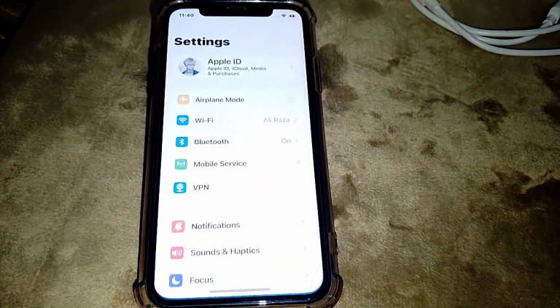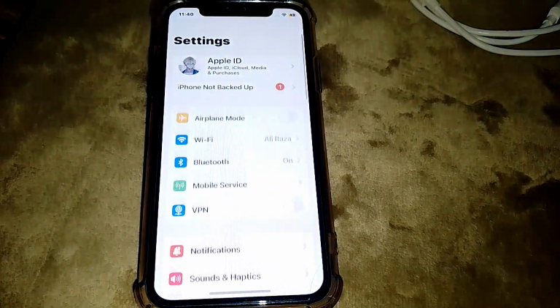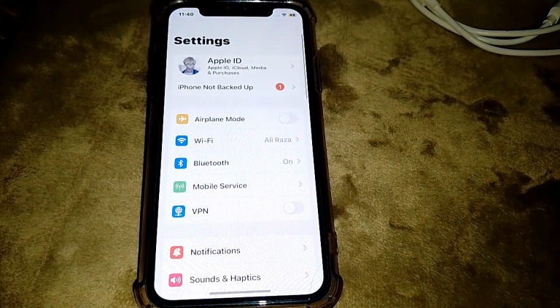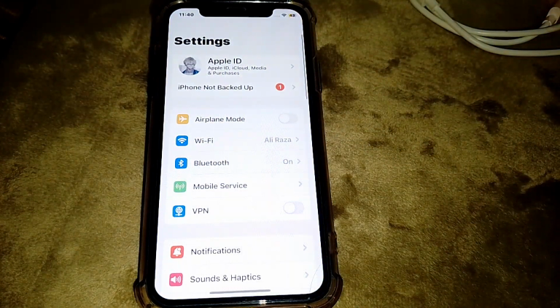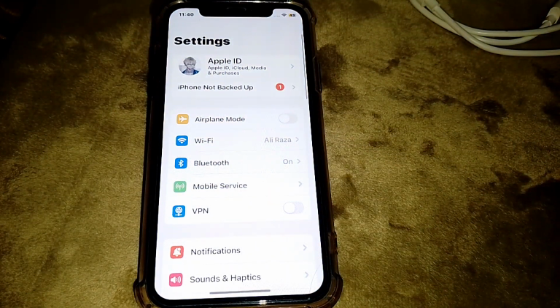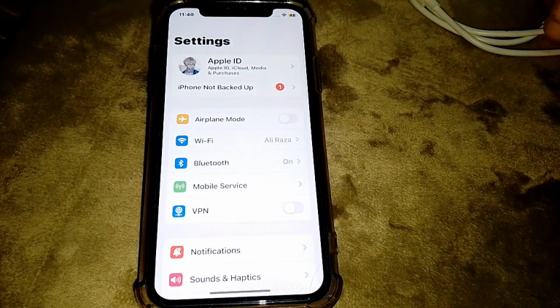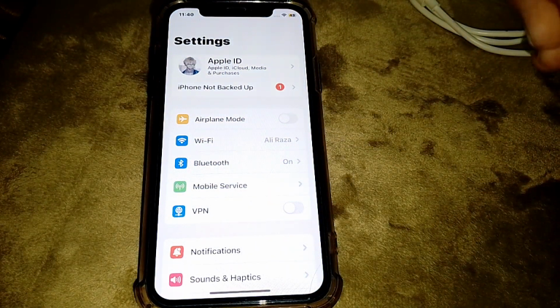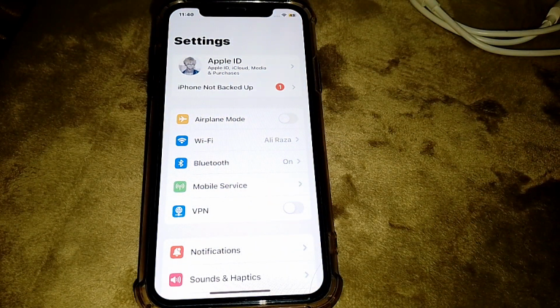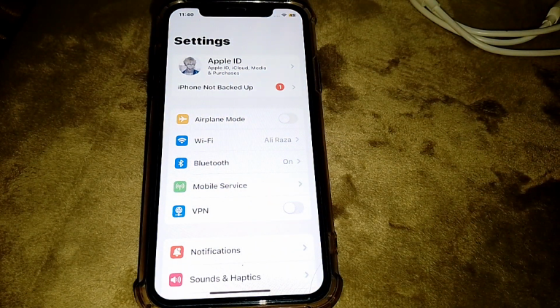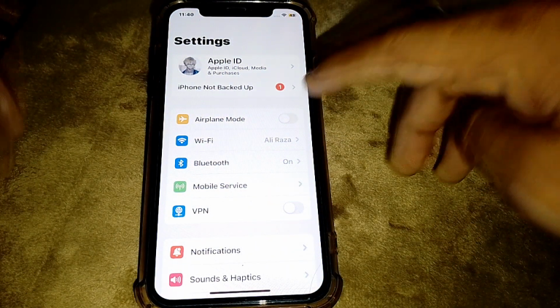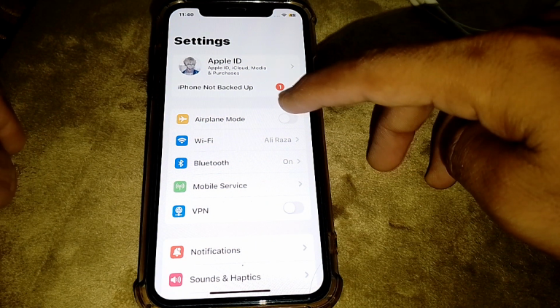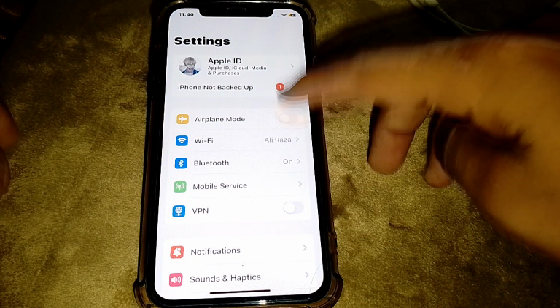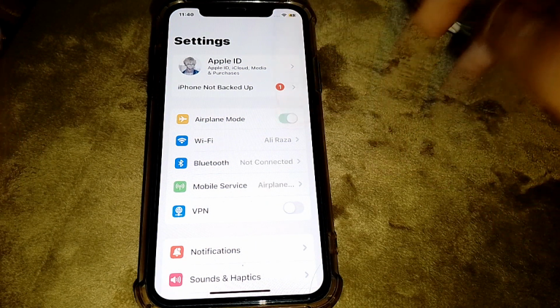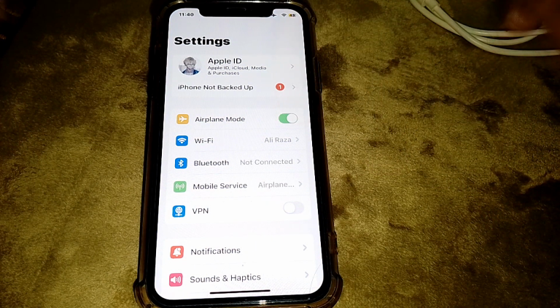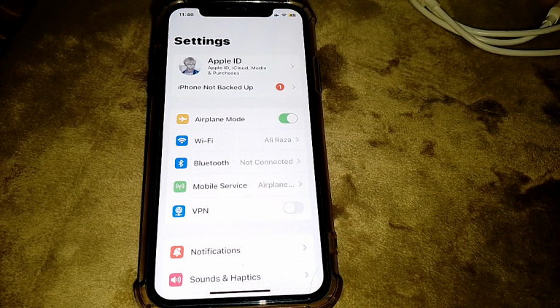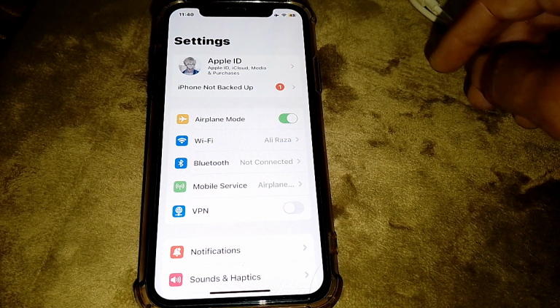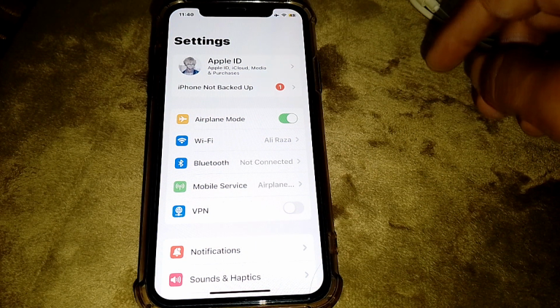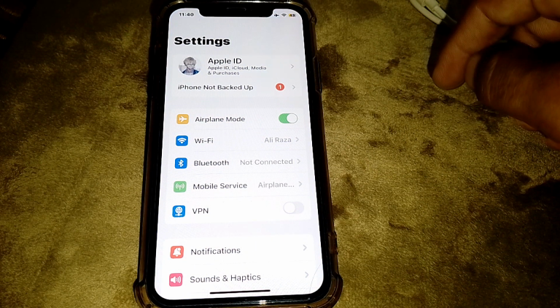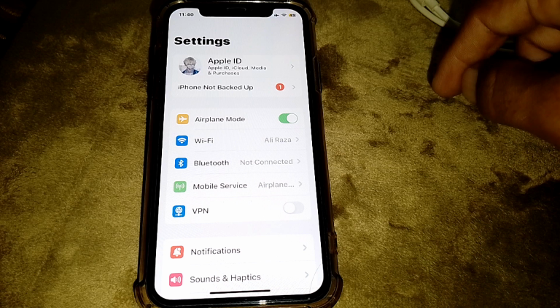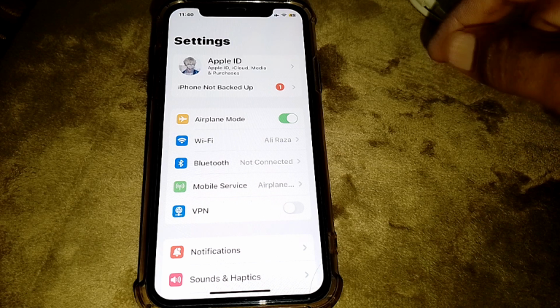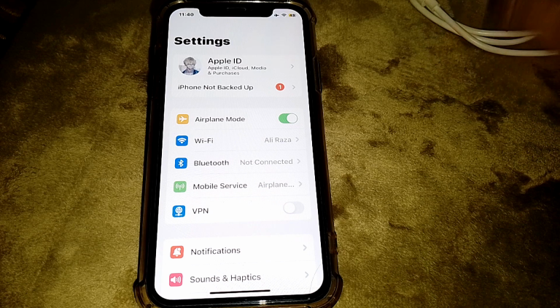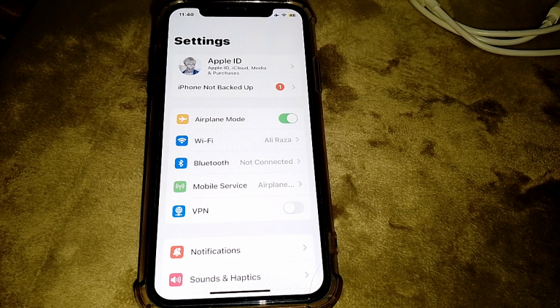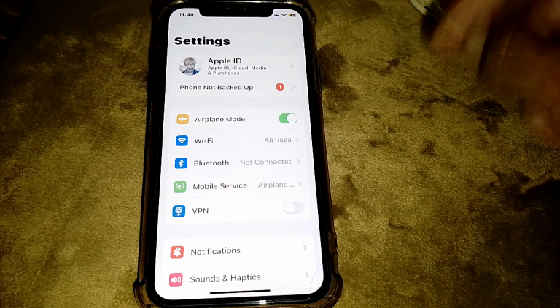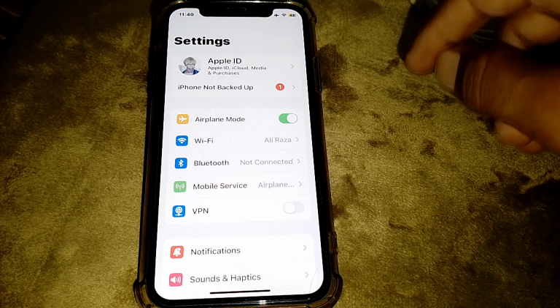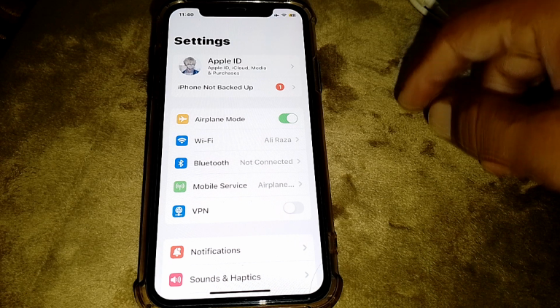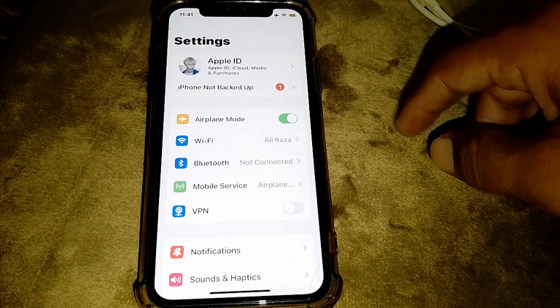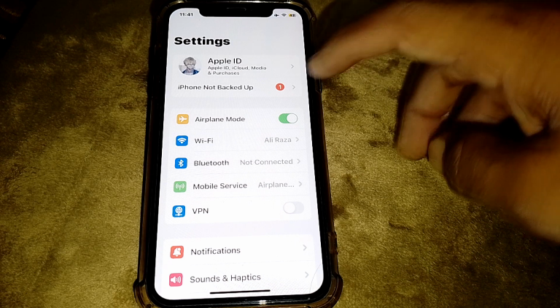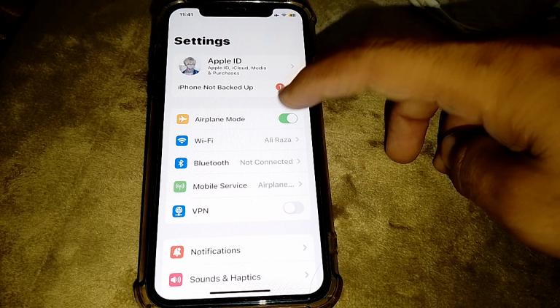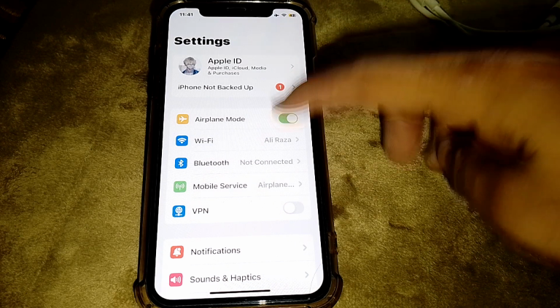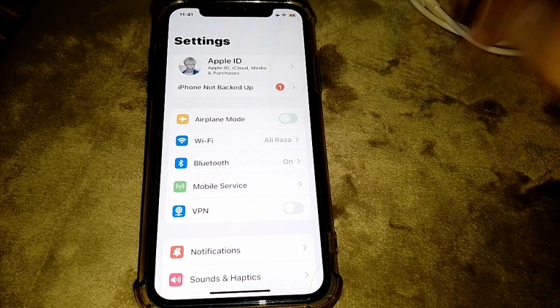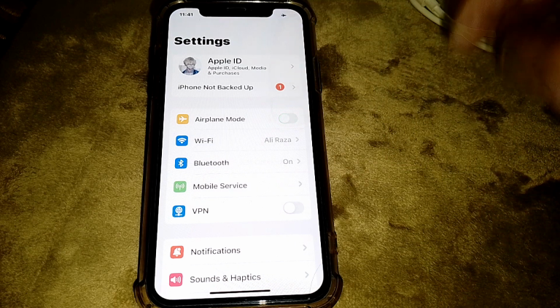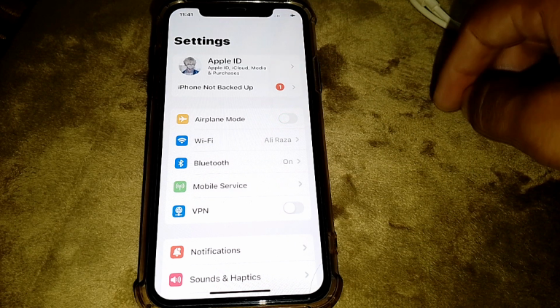First of all, open Settings and turn on Airplane Mode for at least 60 seconds, then turn it off.